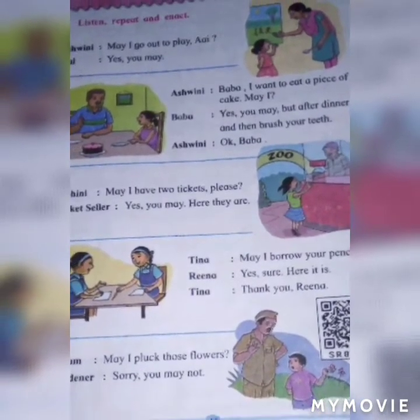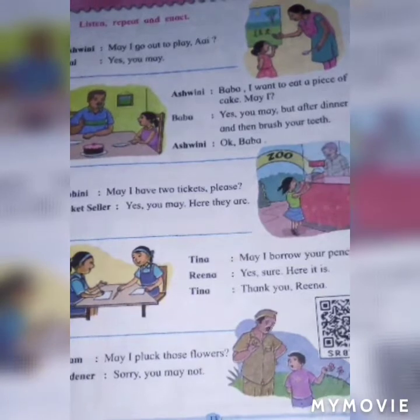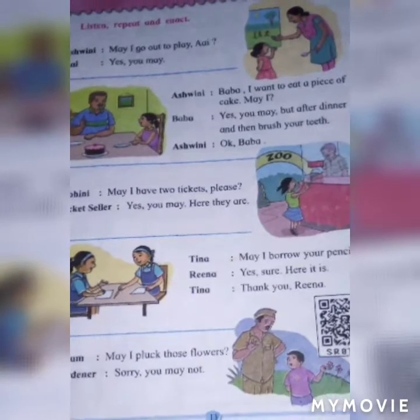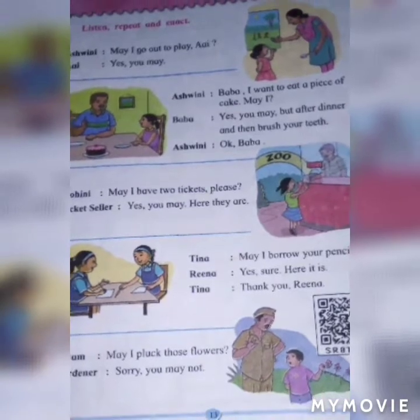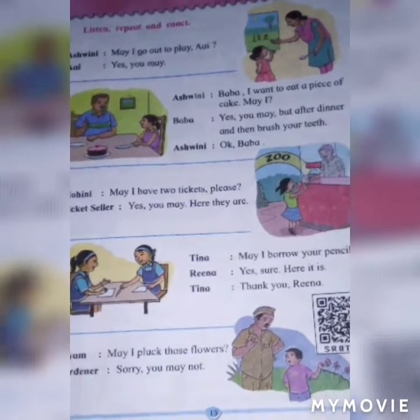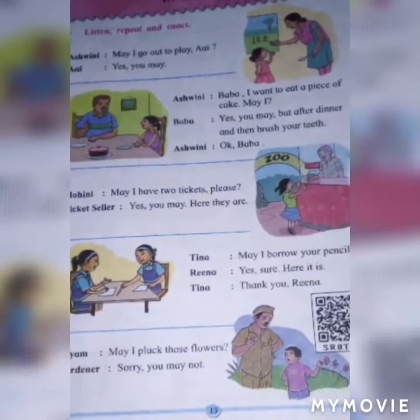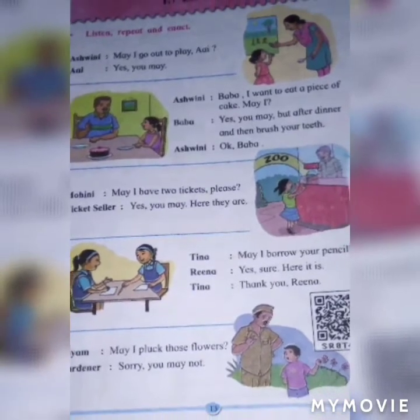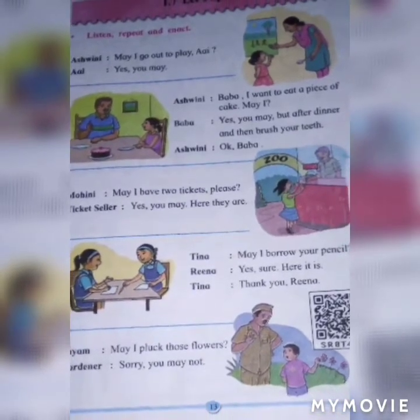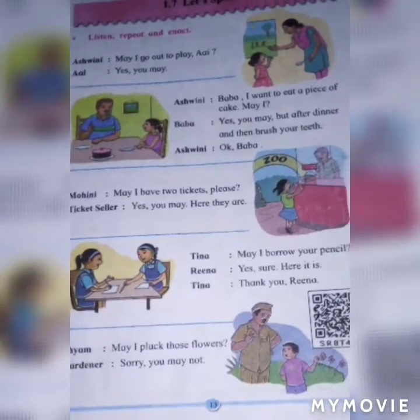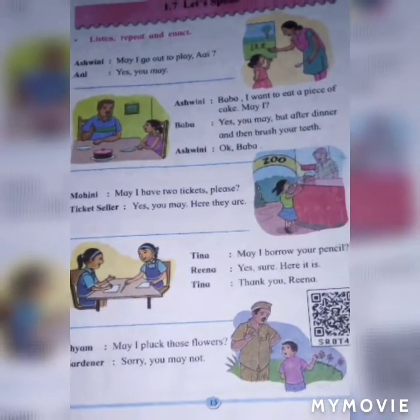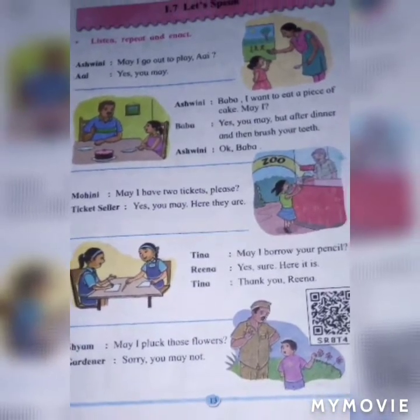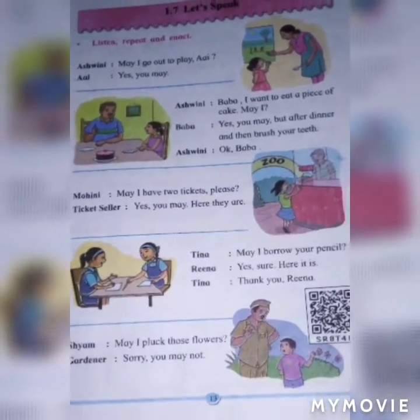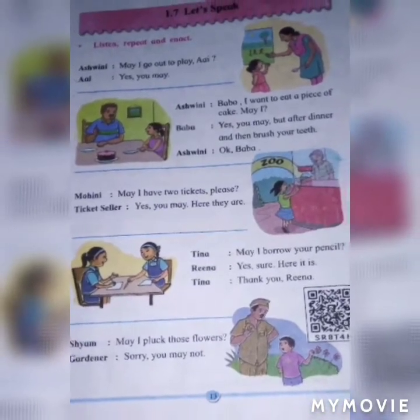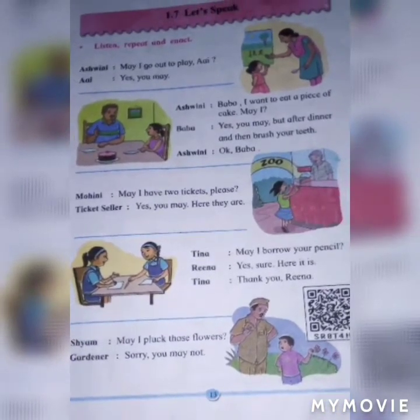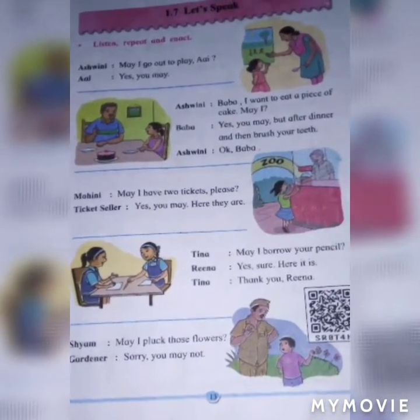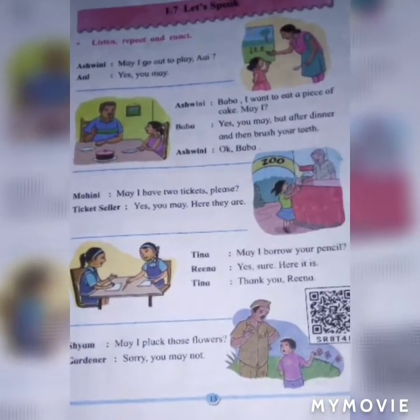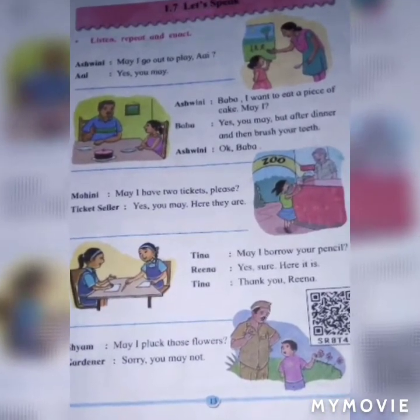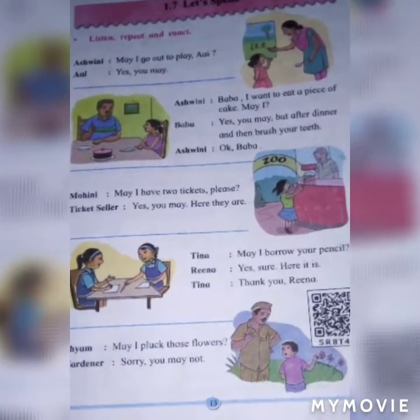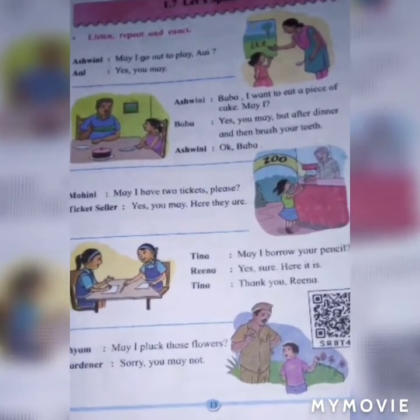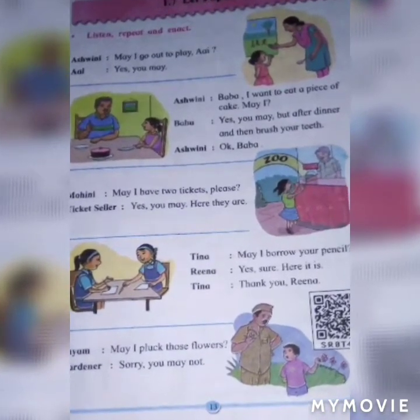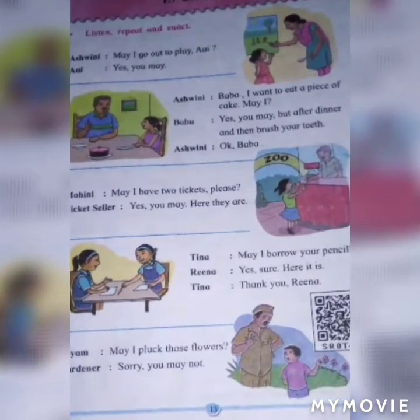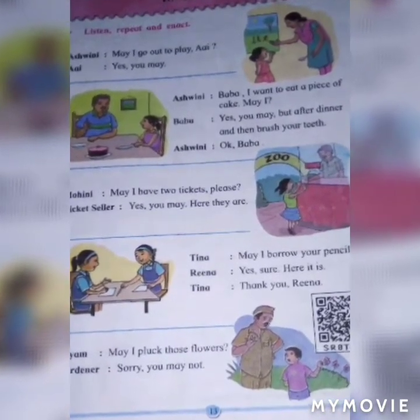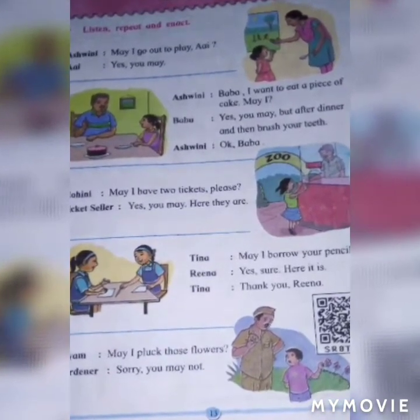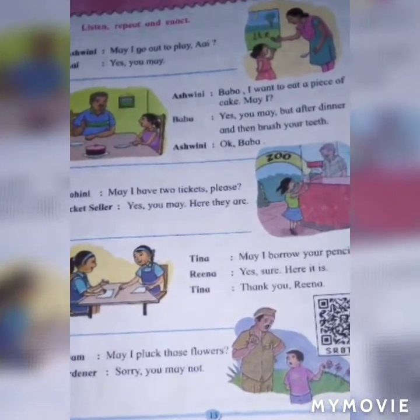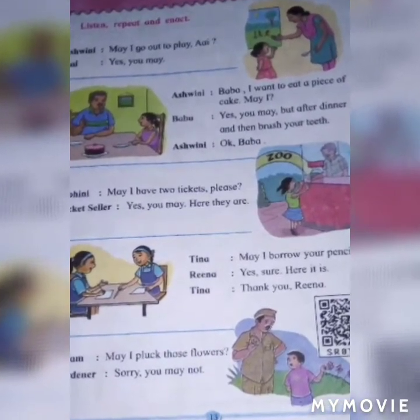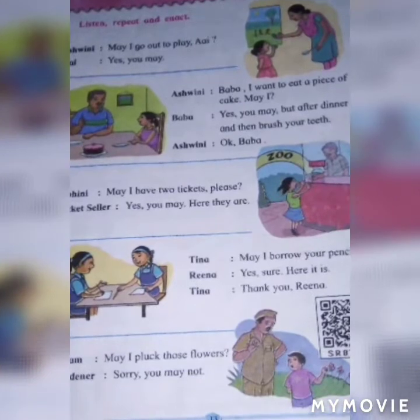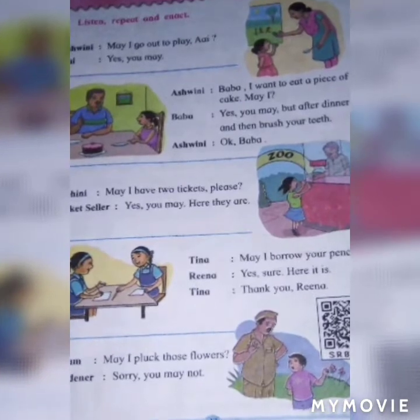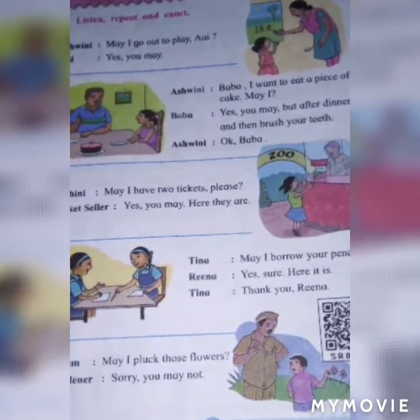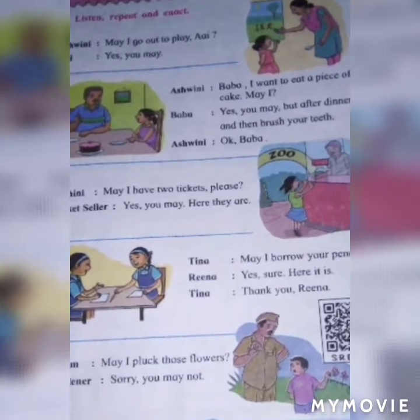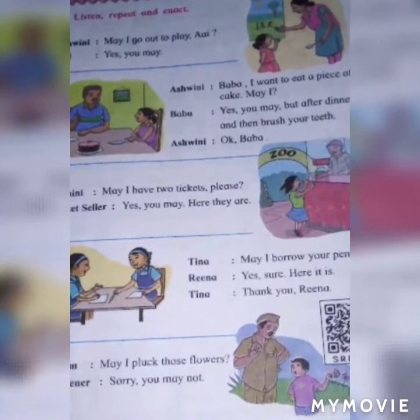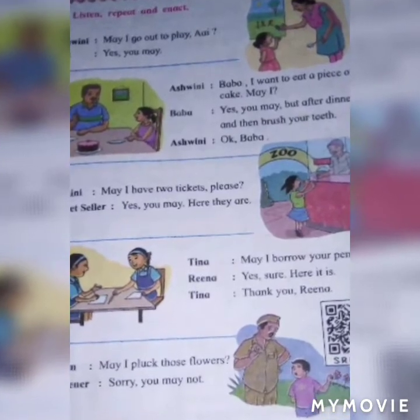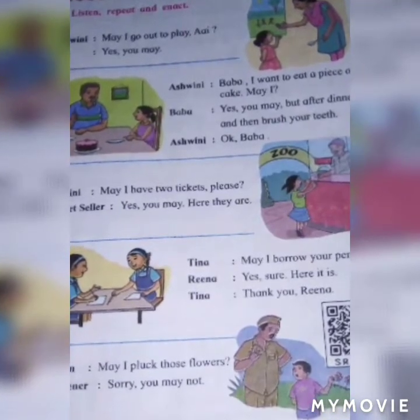Tina: May I borrow a pencil? Reena: Yes, sure, here it is. Tina: Thank you.